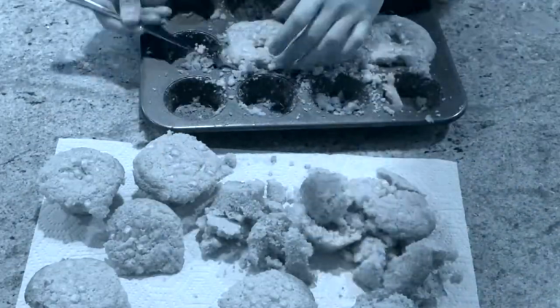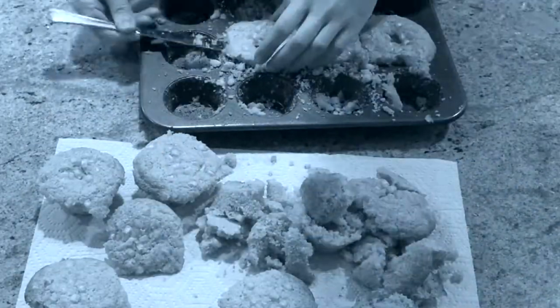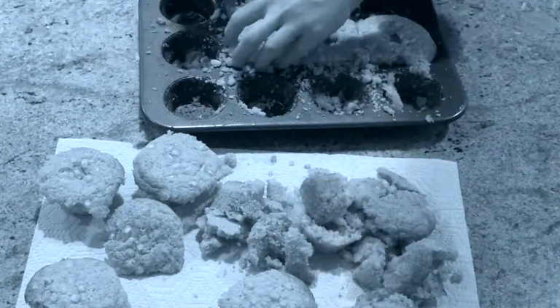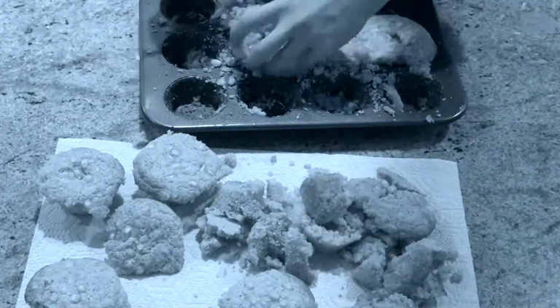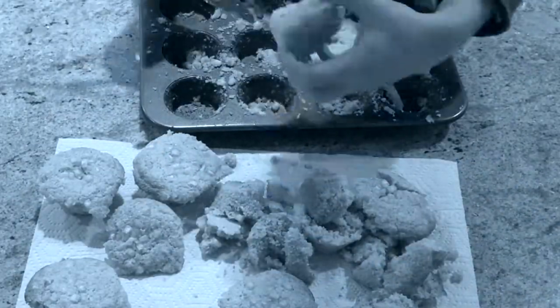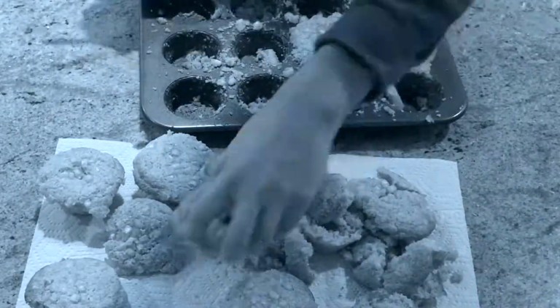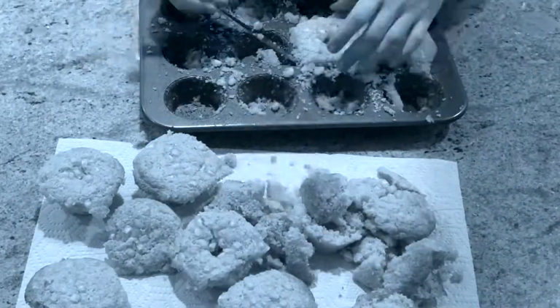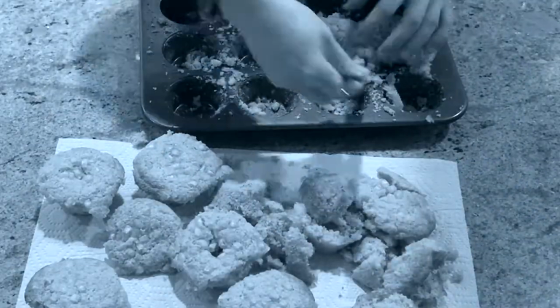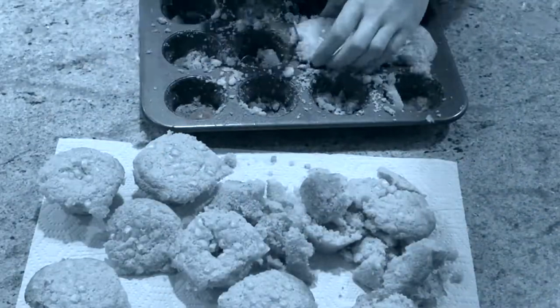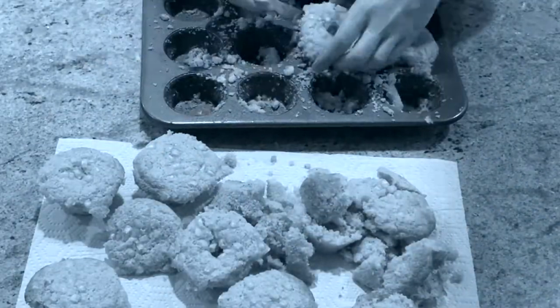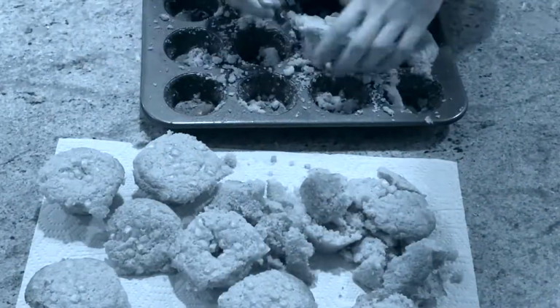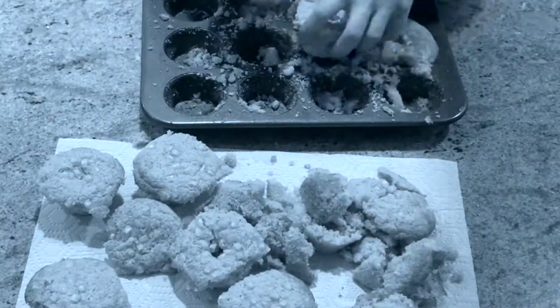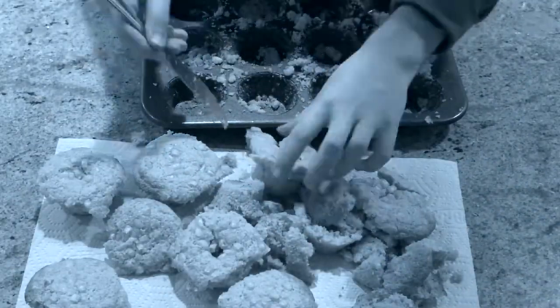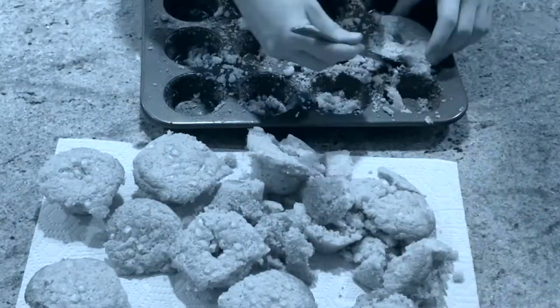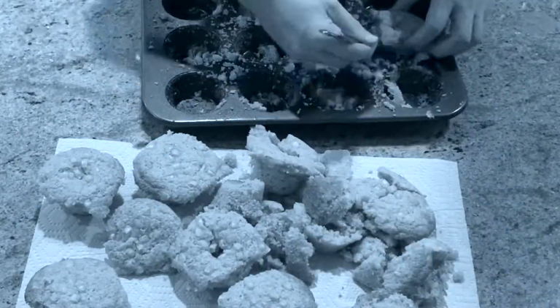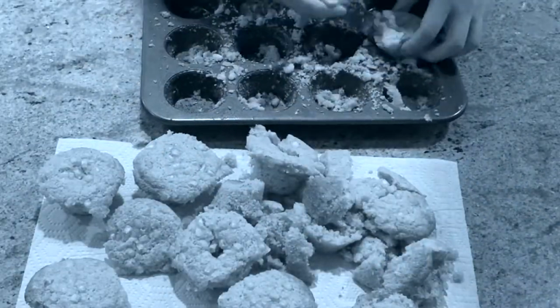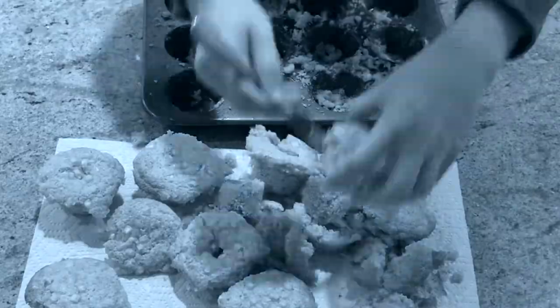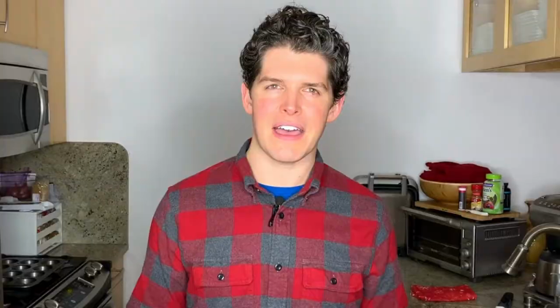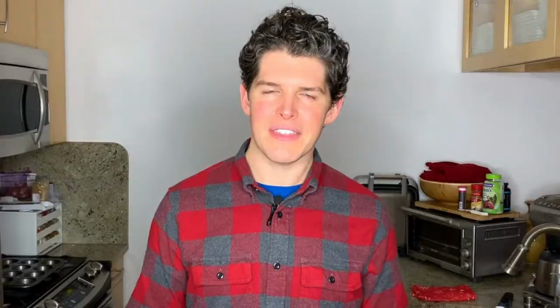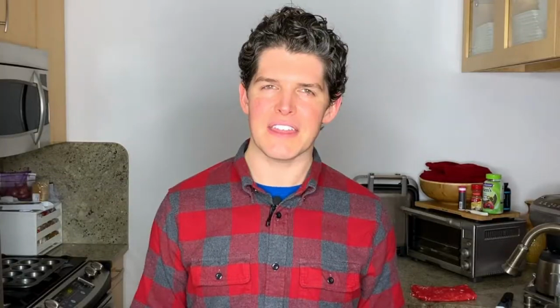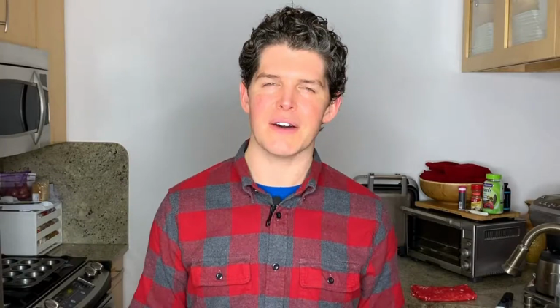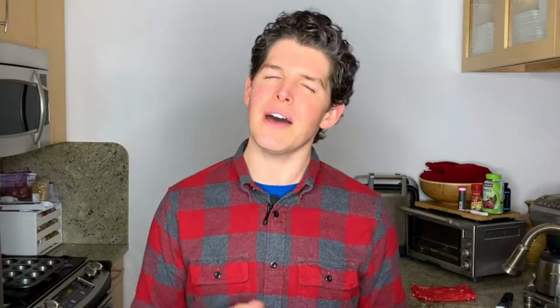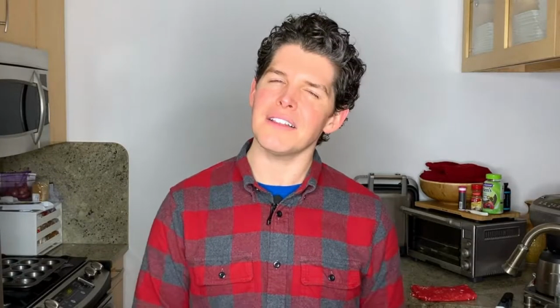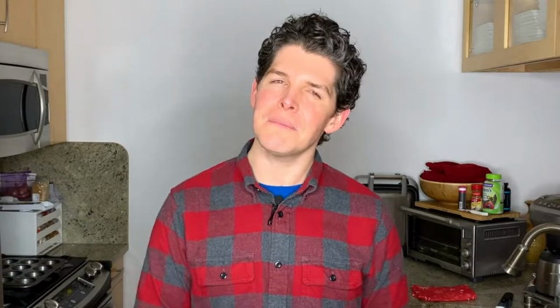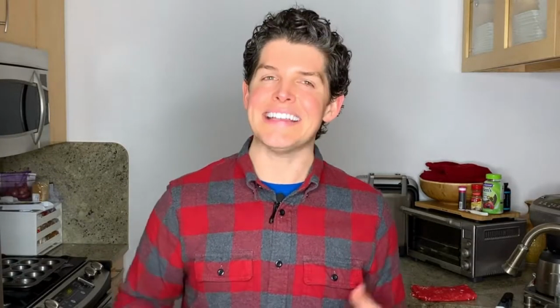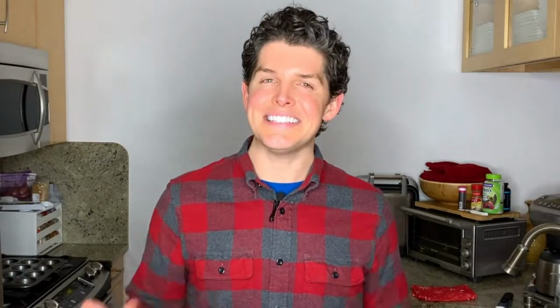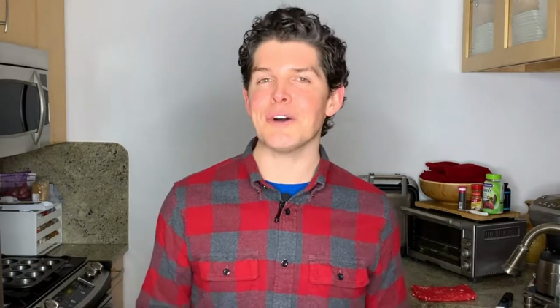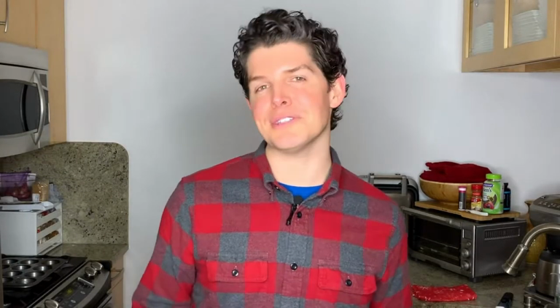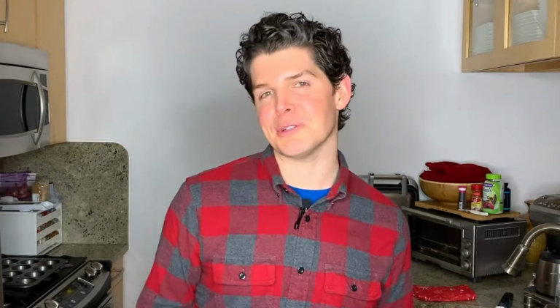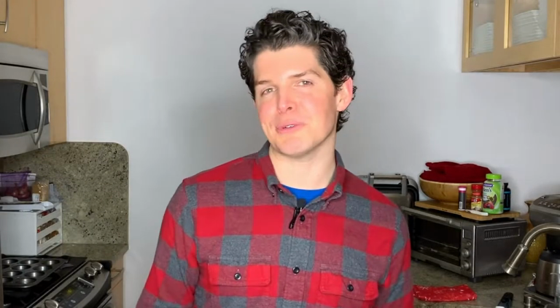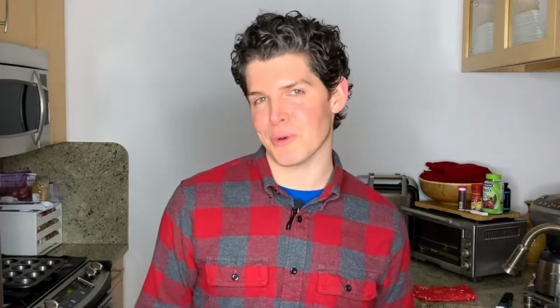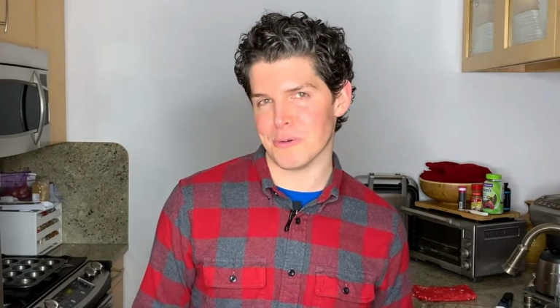At first I was like, this recipe is defective. And then I thought, well, I did go a little bit rogue.